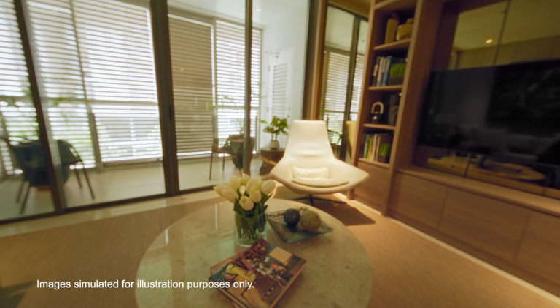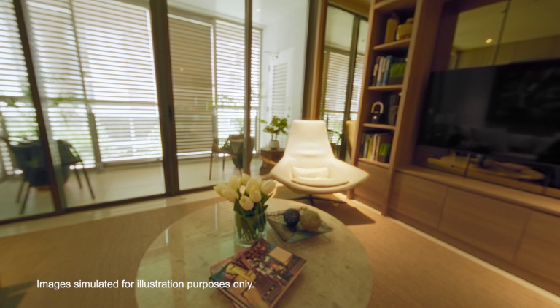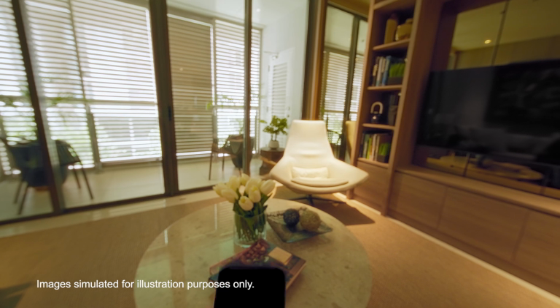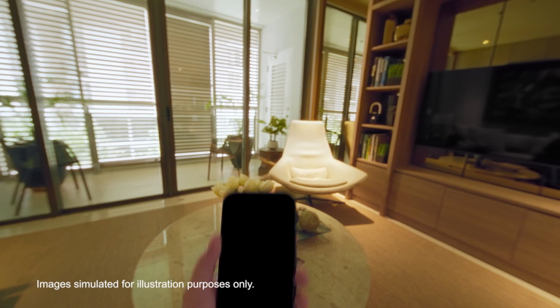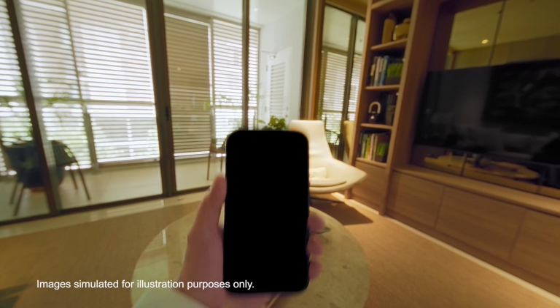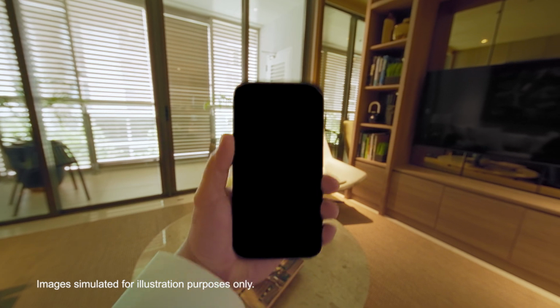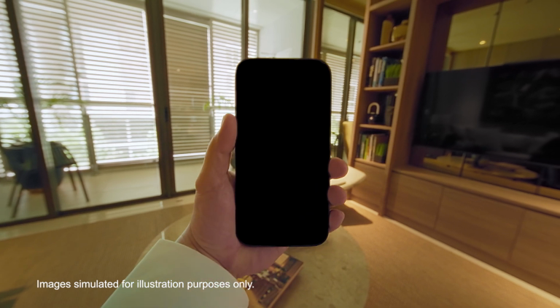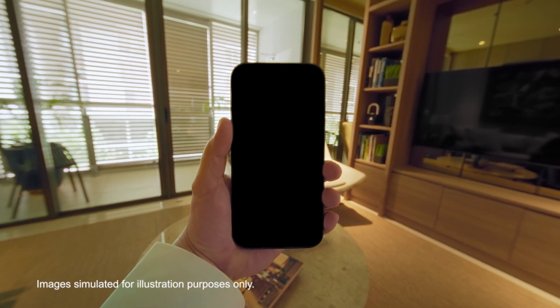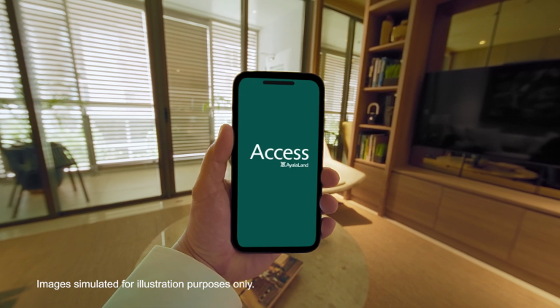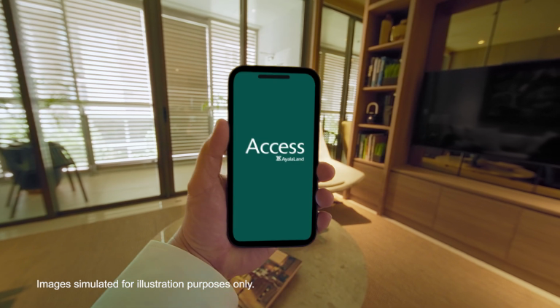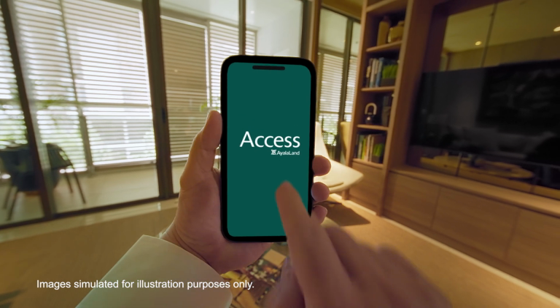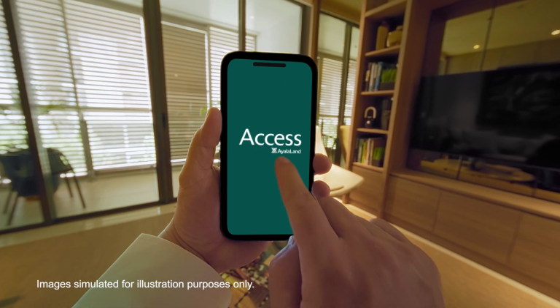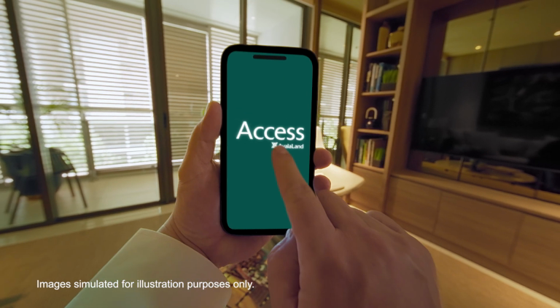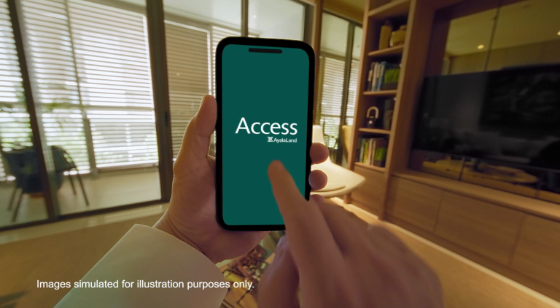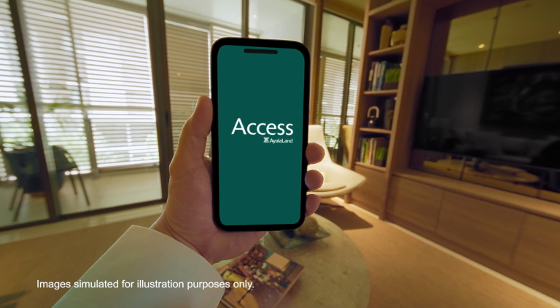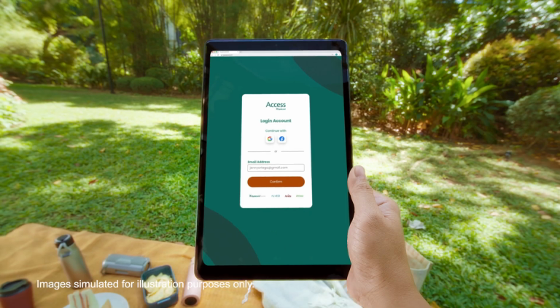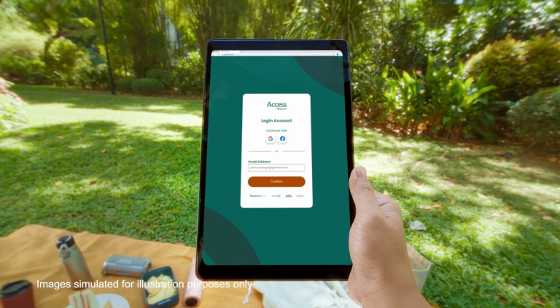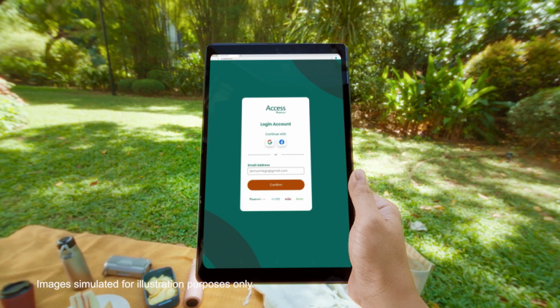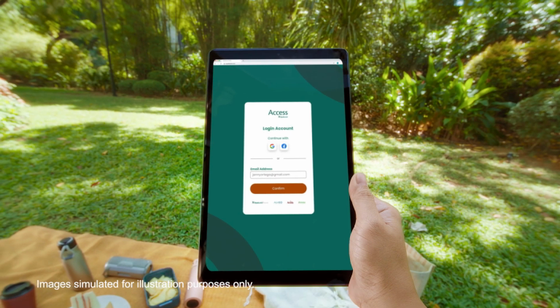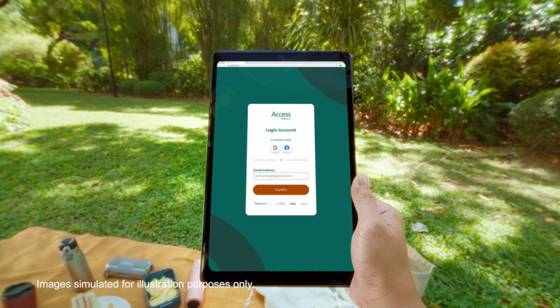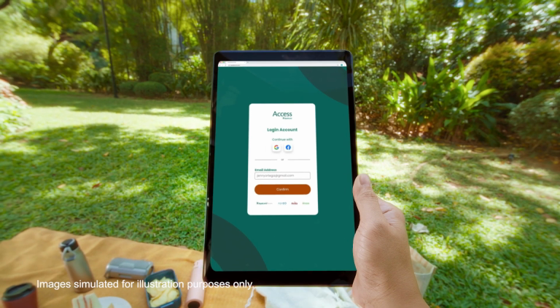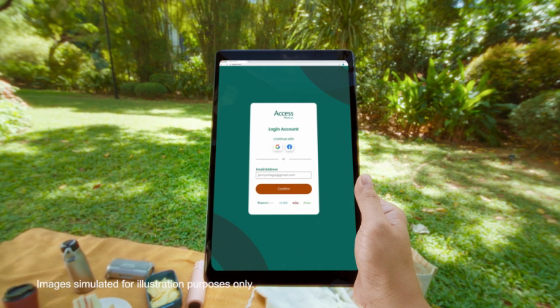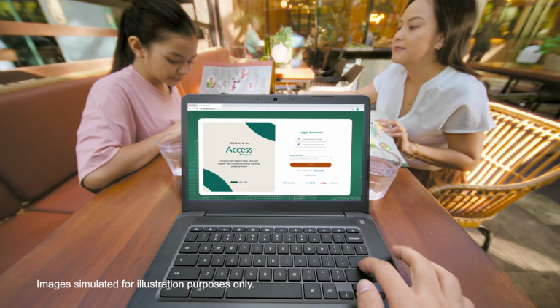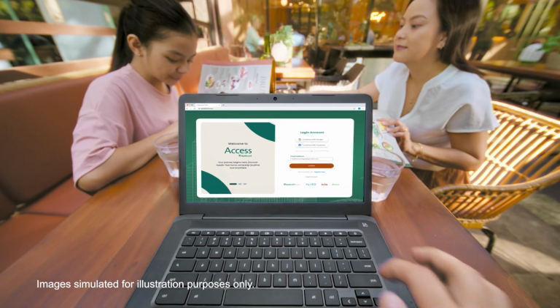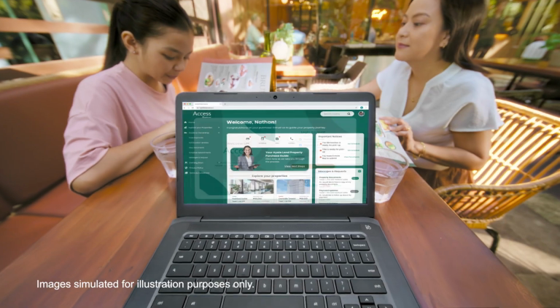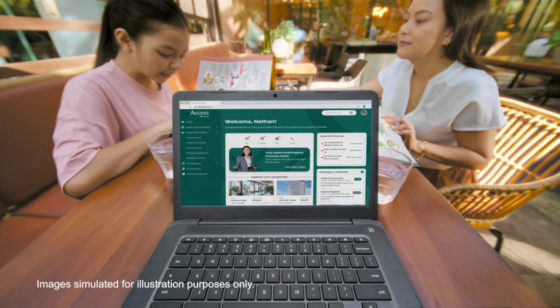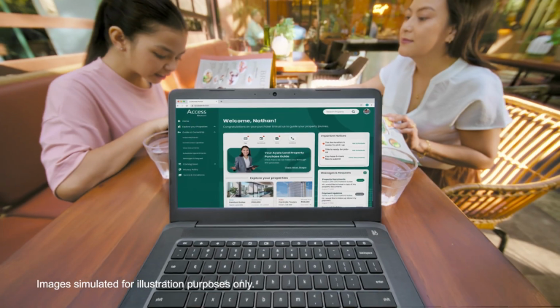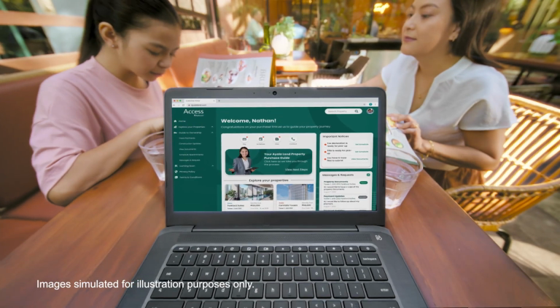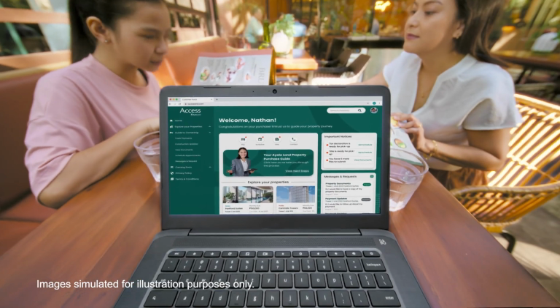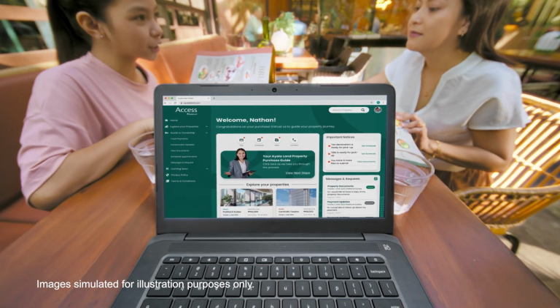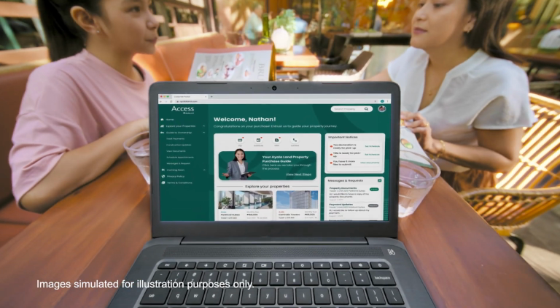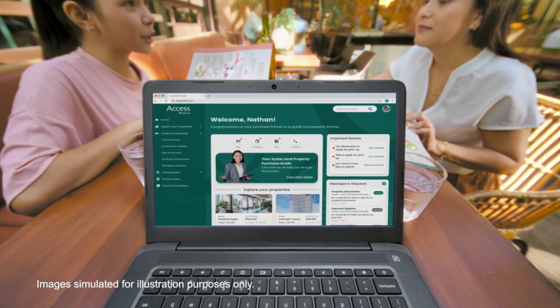Introducing Access Ayalaland, your one-tap solution to home ownership.